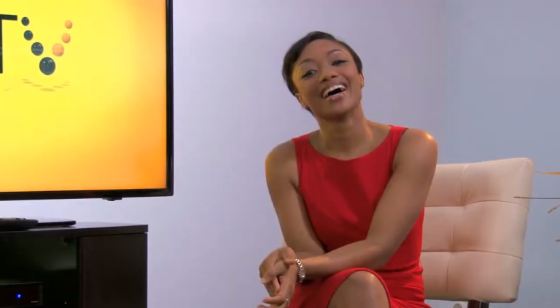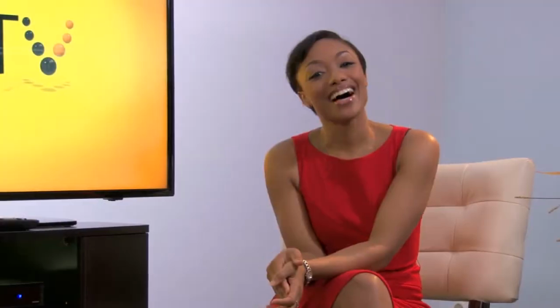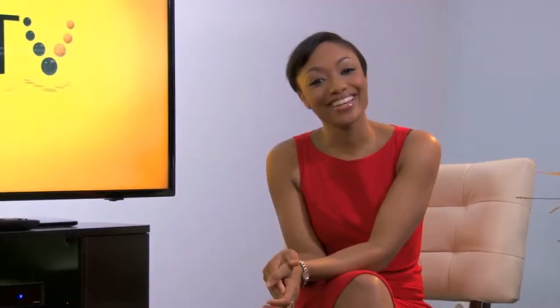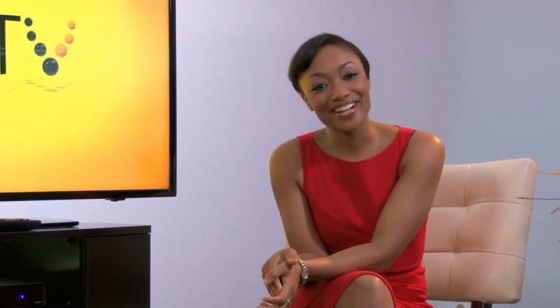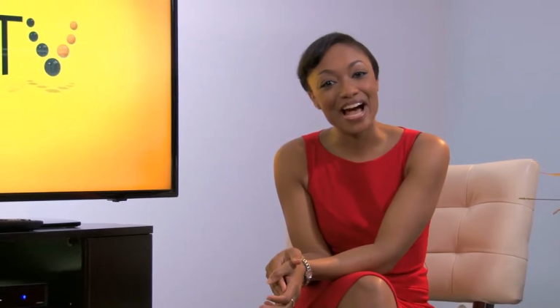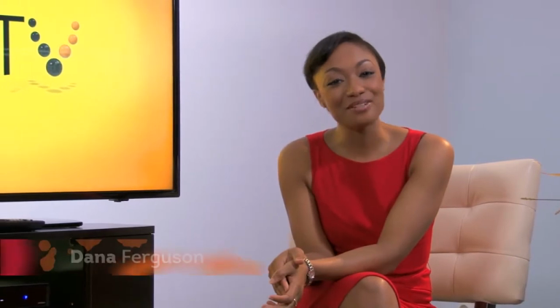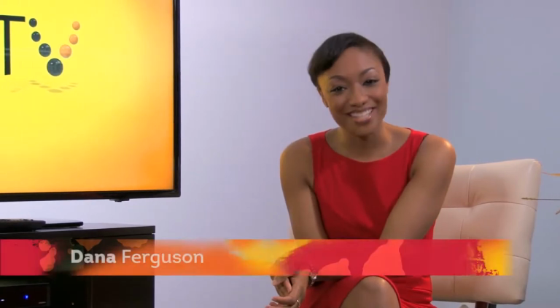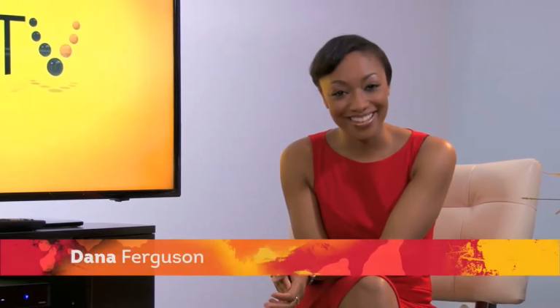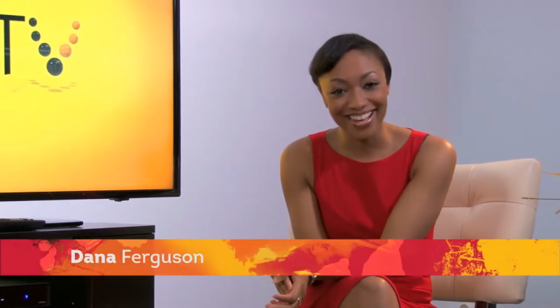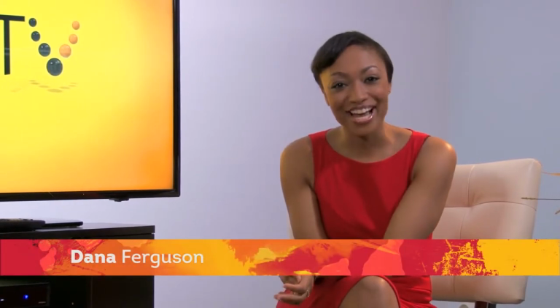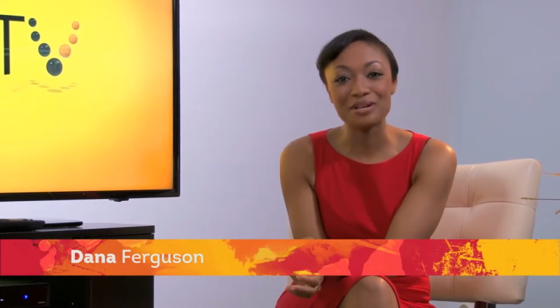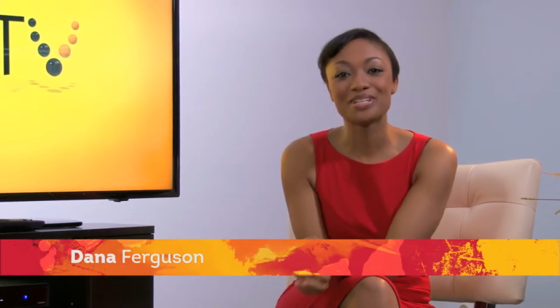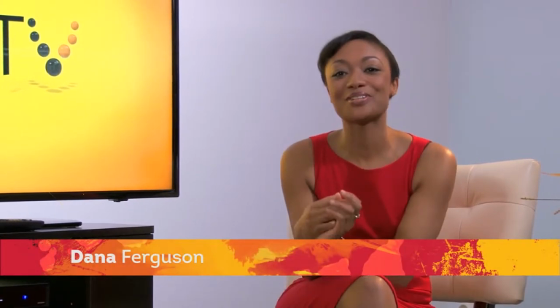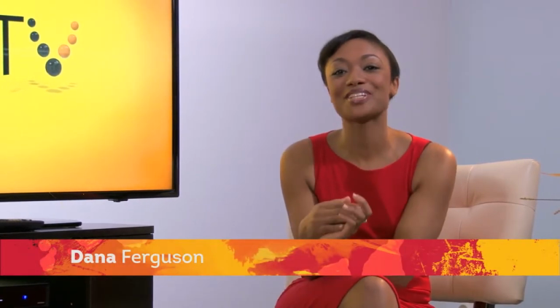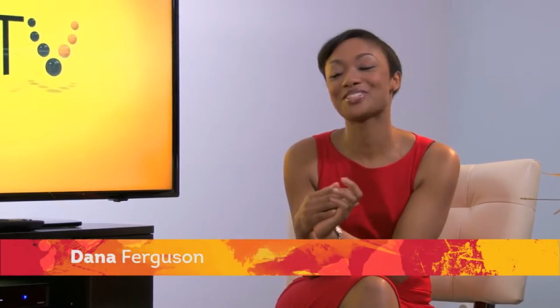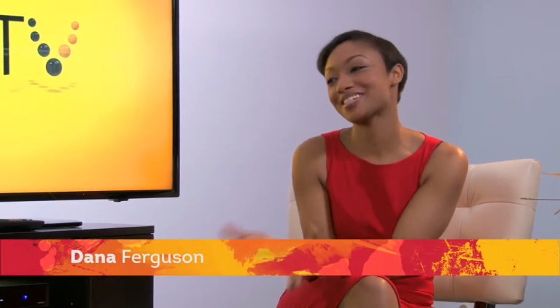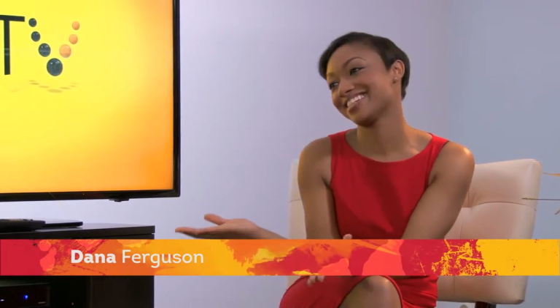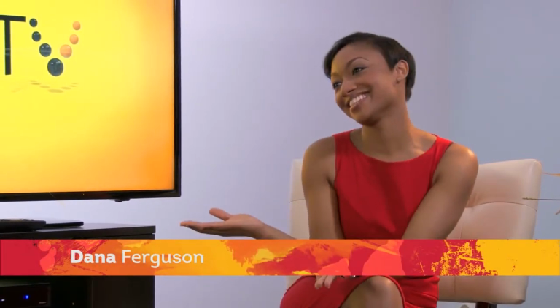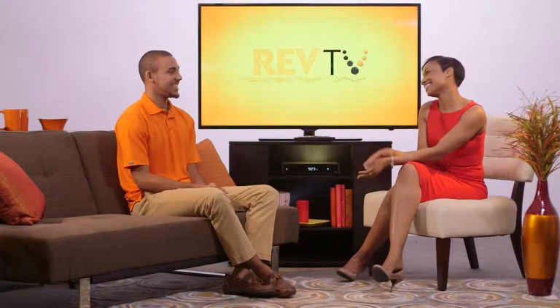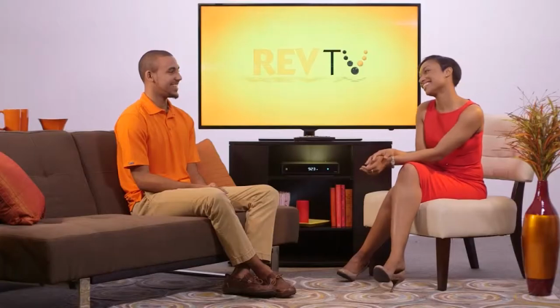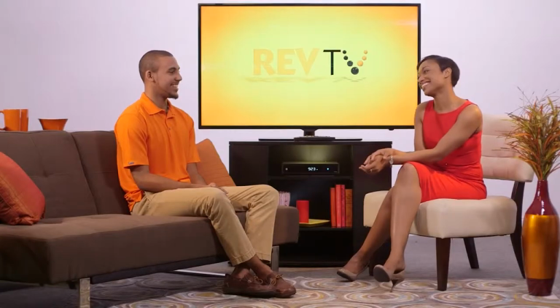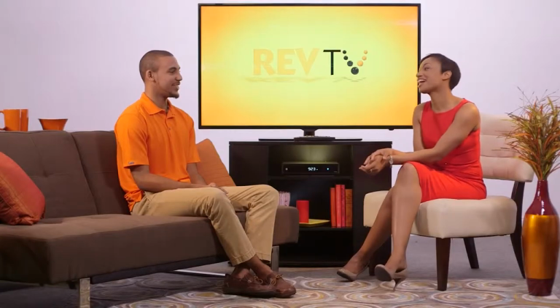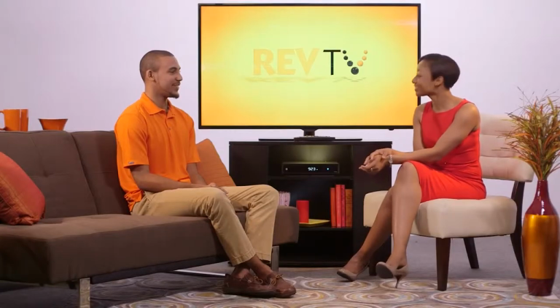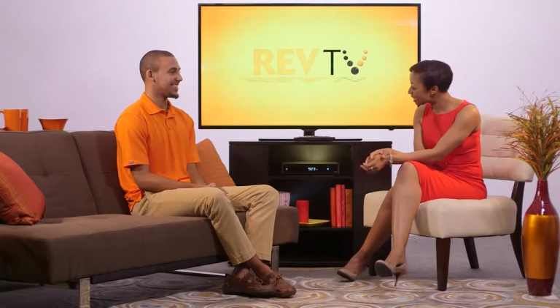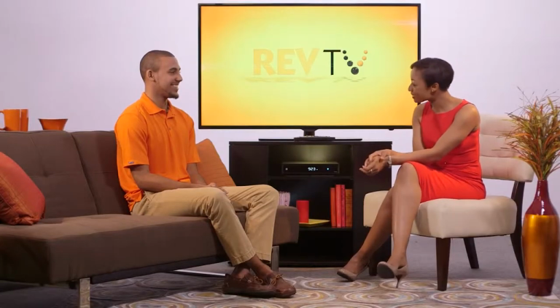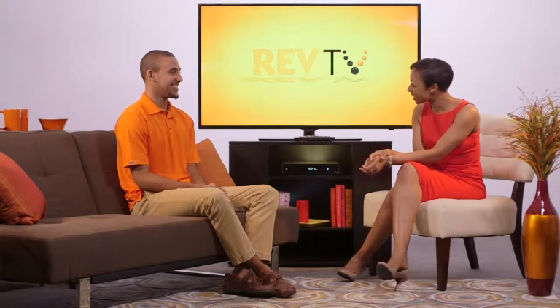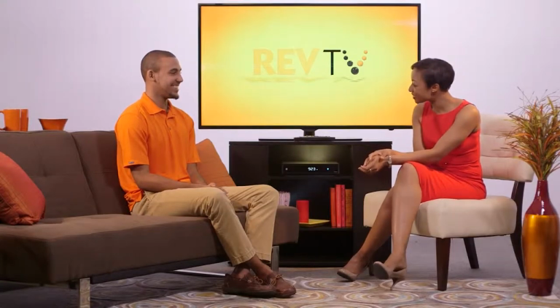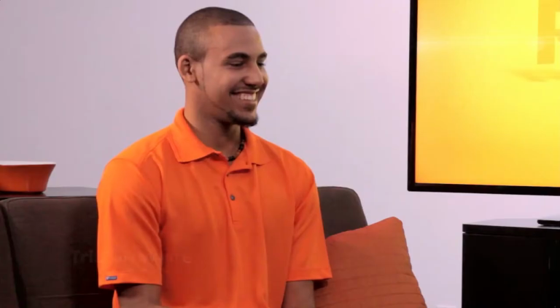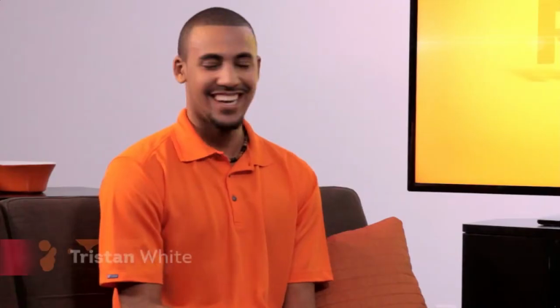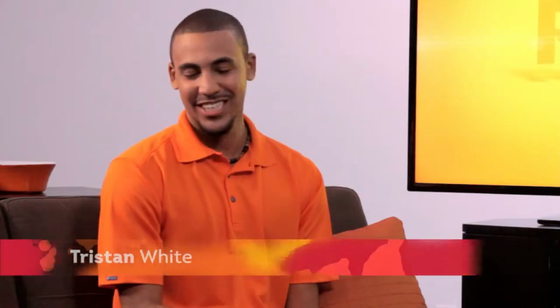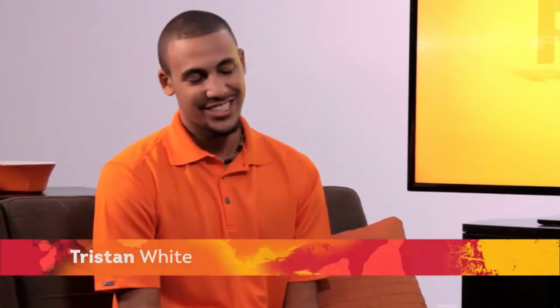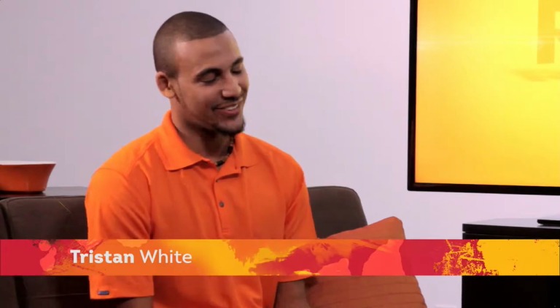Hi there, I'm Dana and I'm here with Tristan. Hey Dana, how you doing? I'm good, how you doing? I'm good, you know.